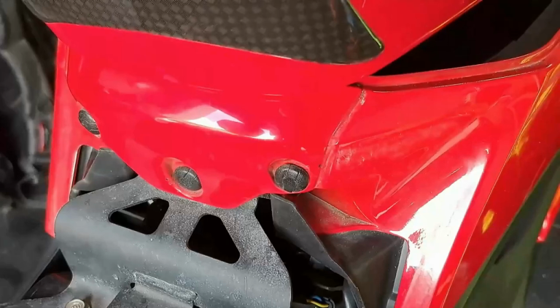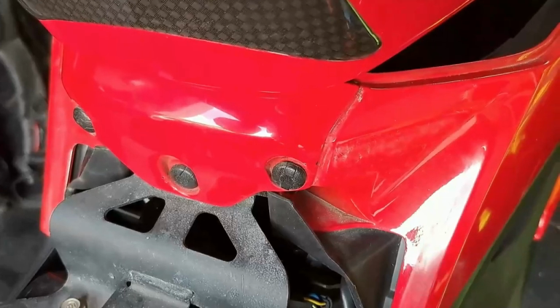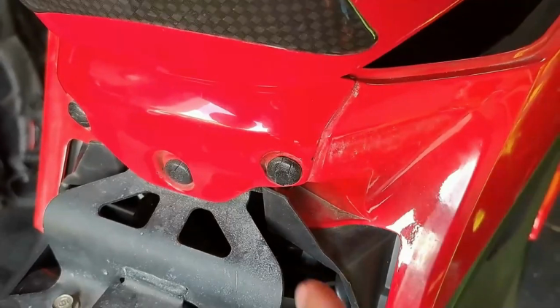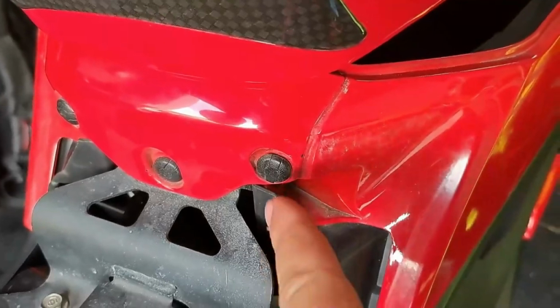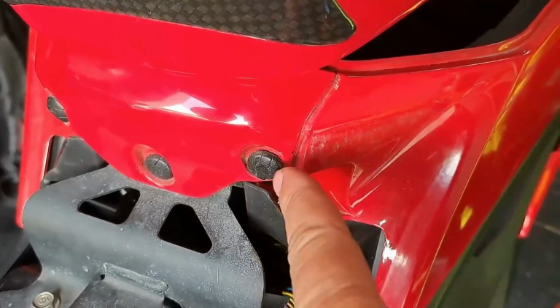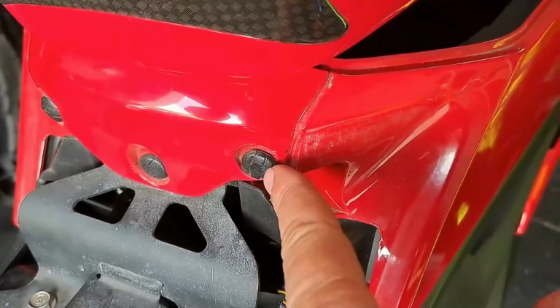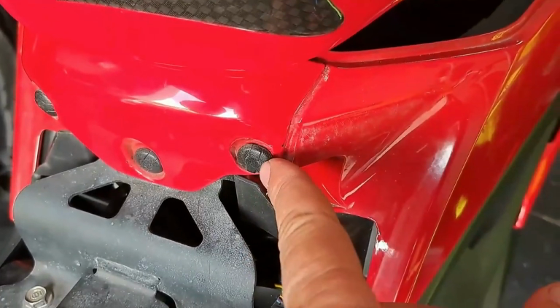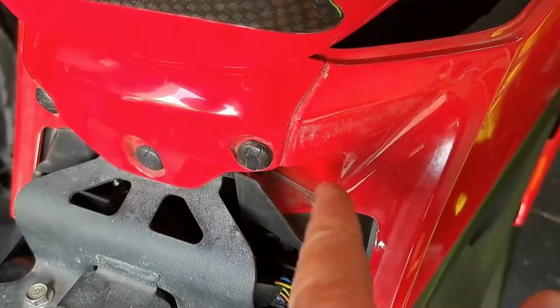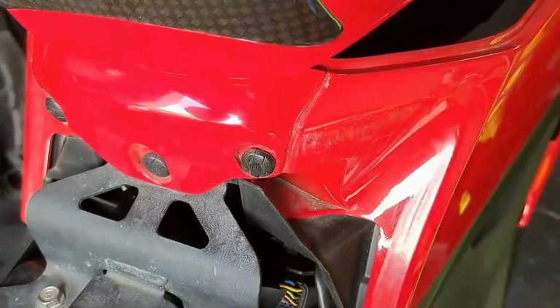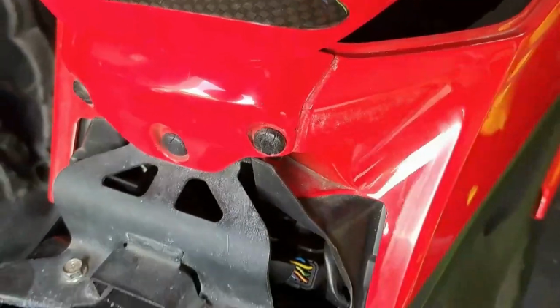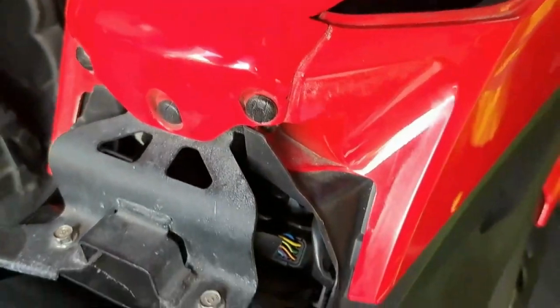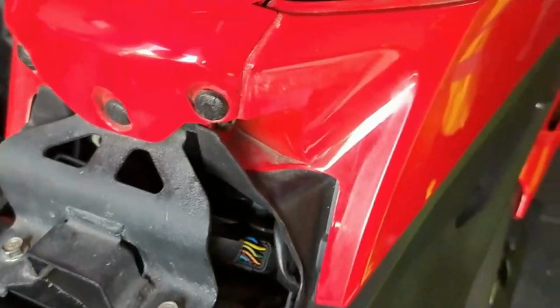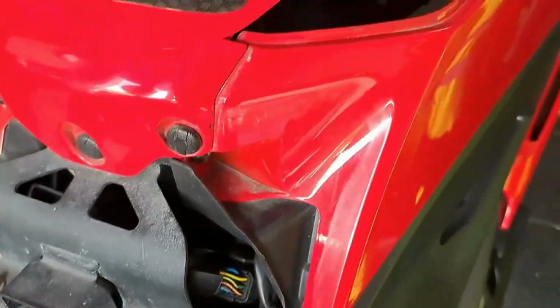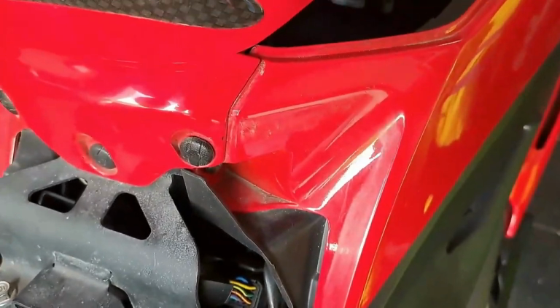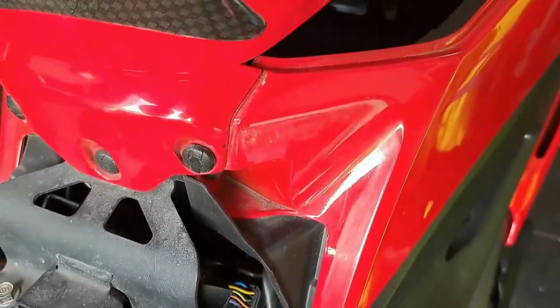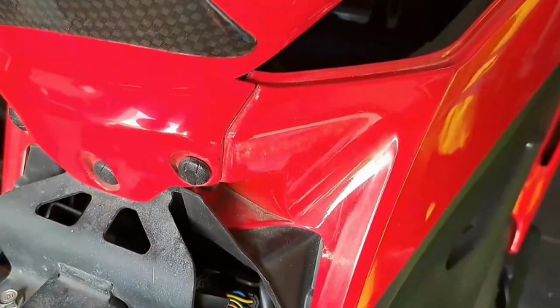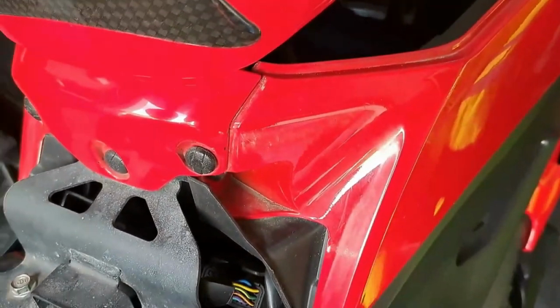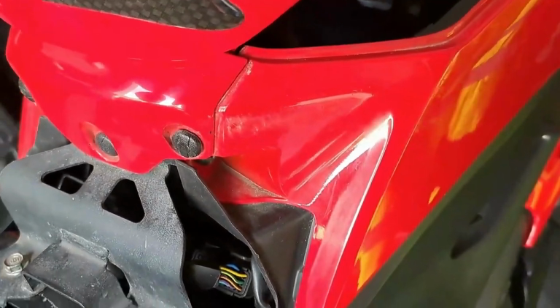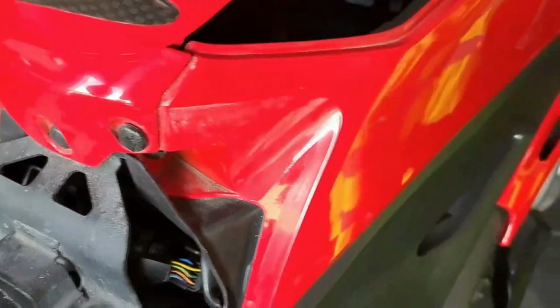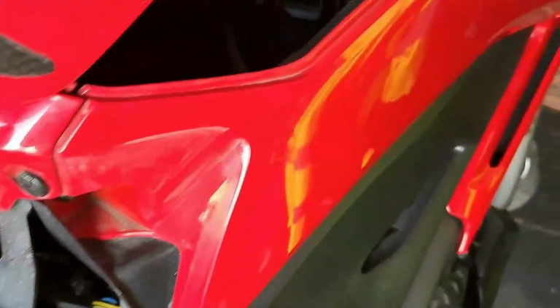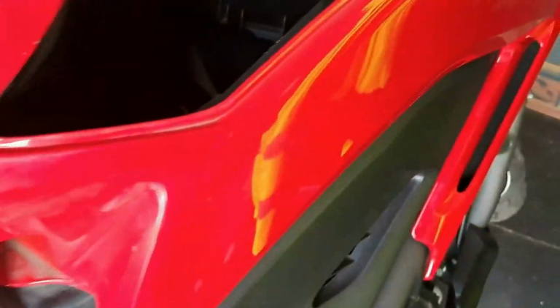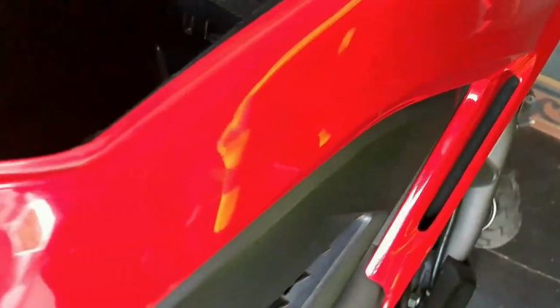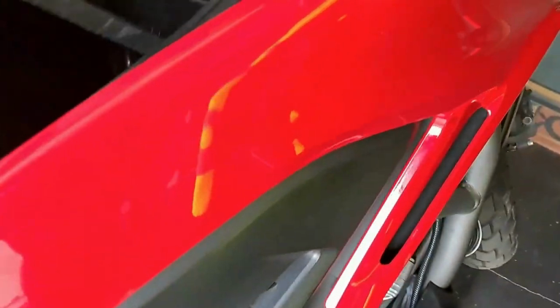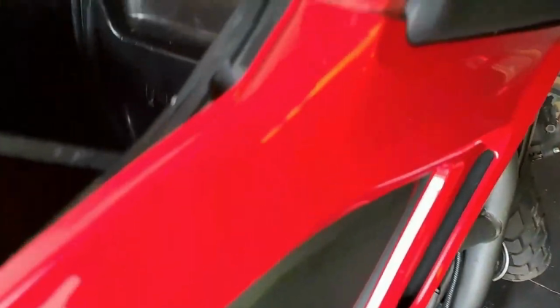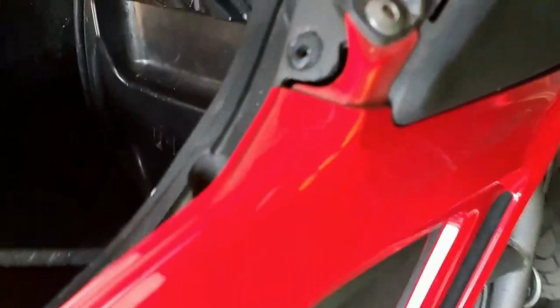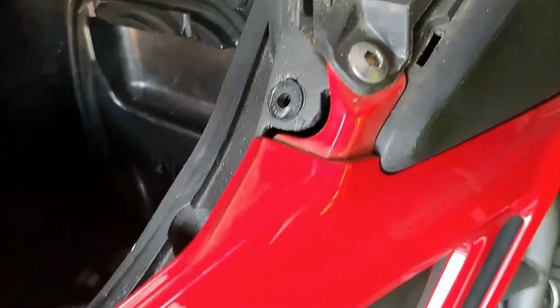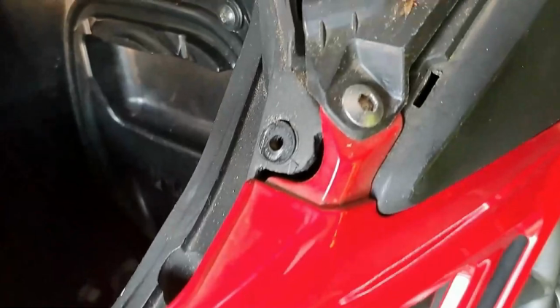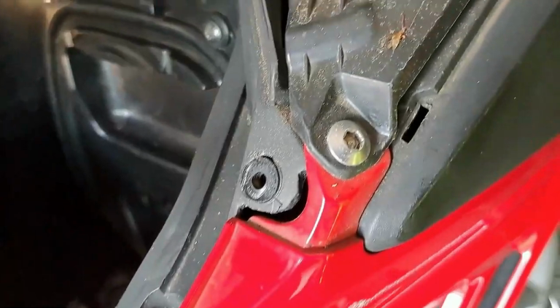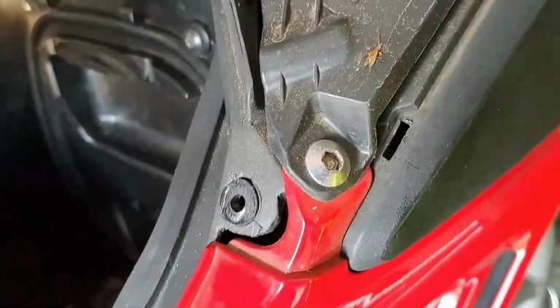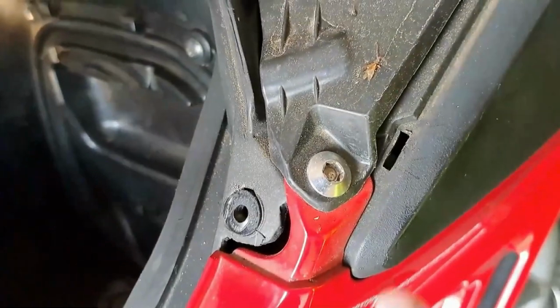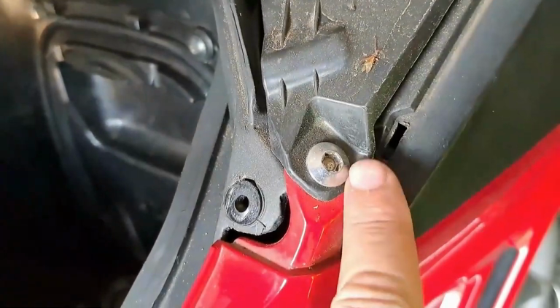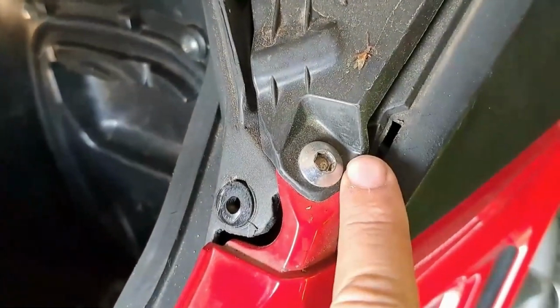Next, remove those three little clips, and then remove the following bolts.